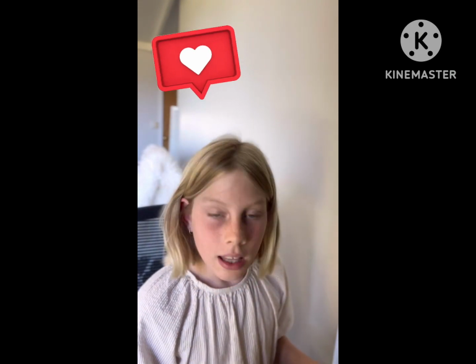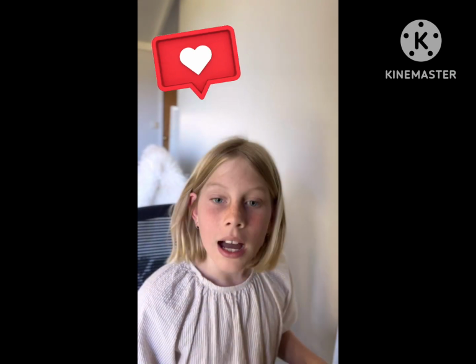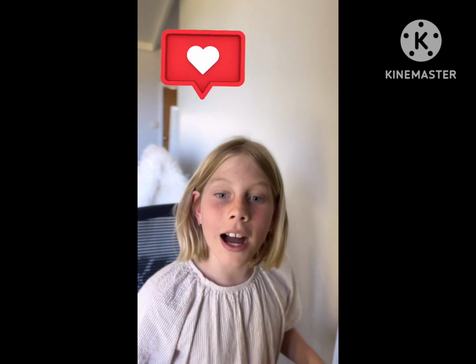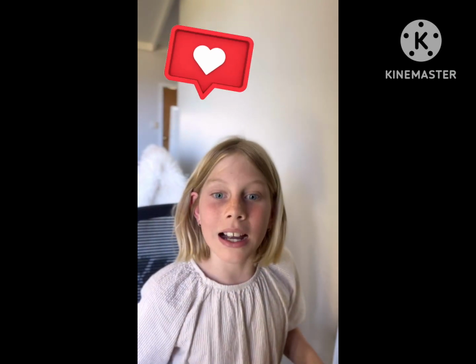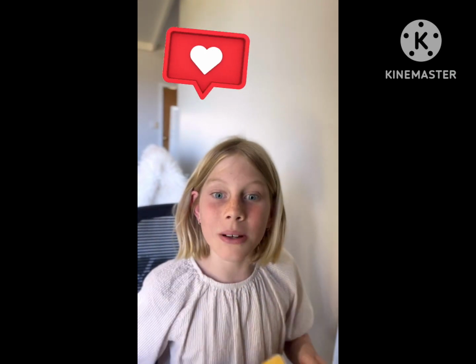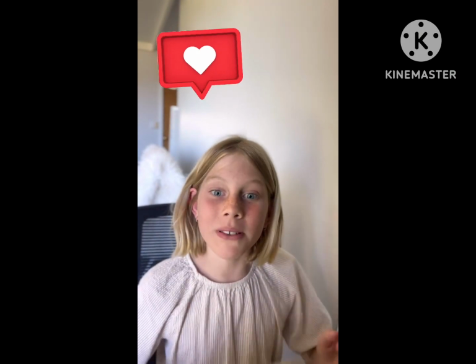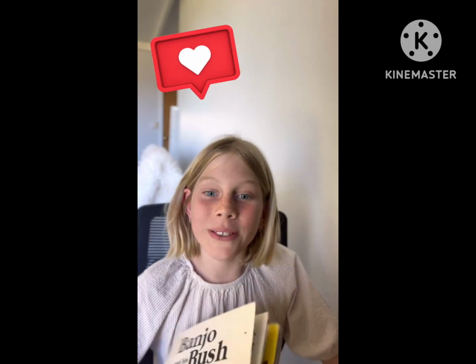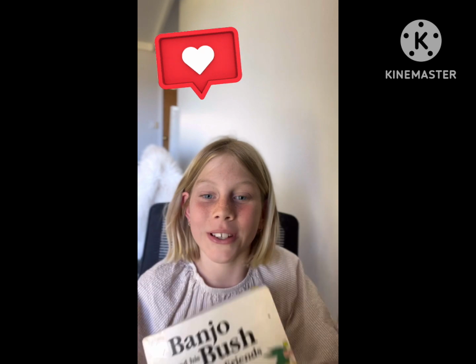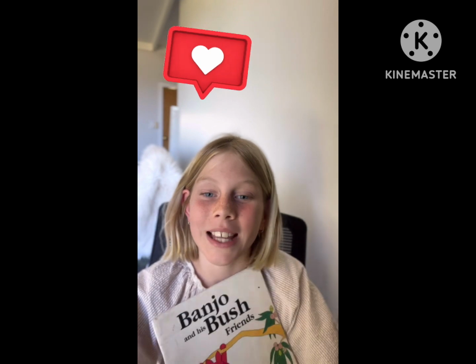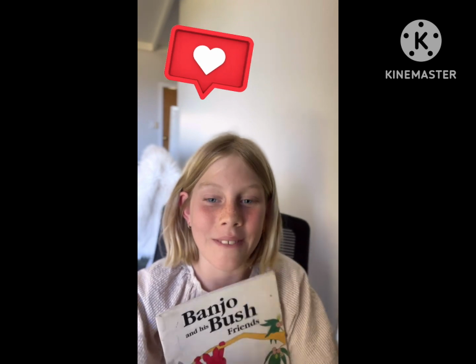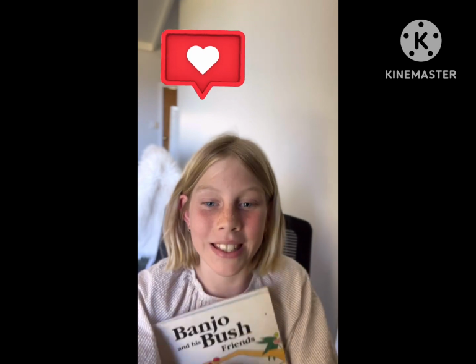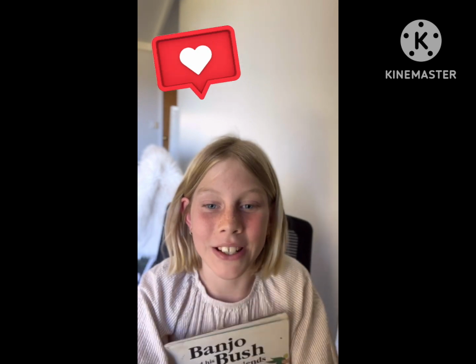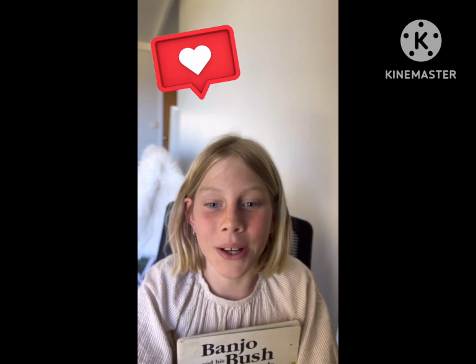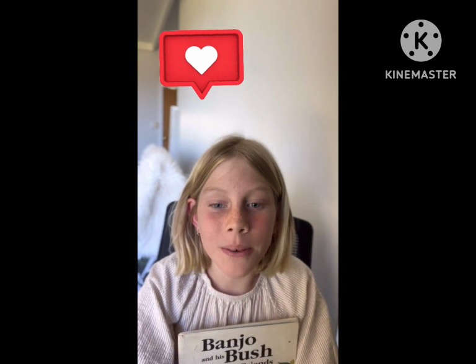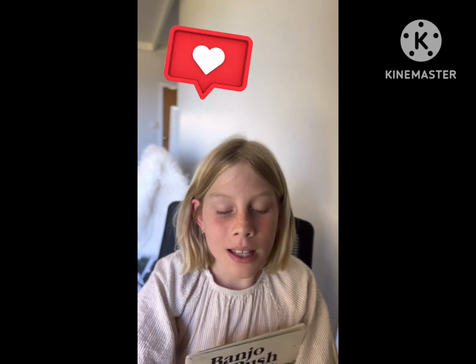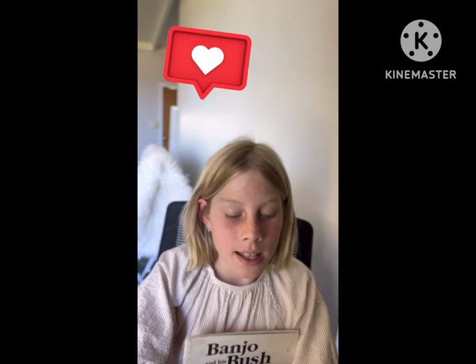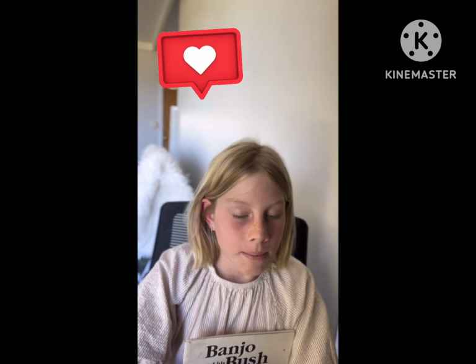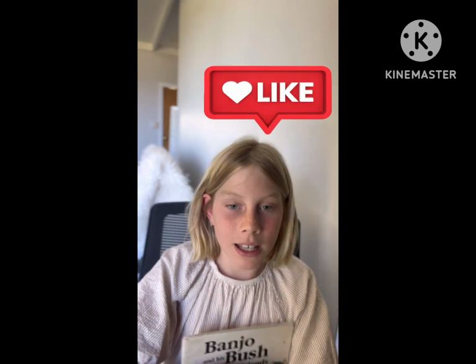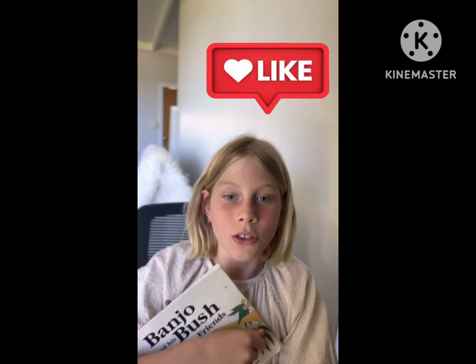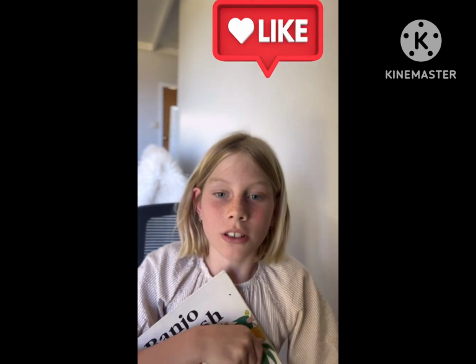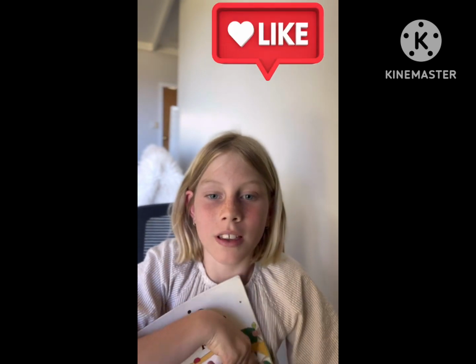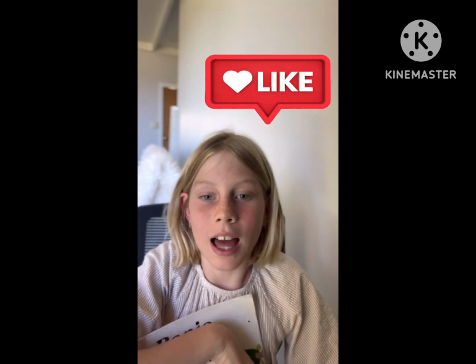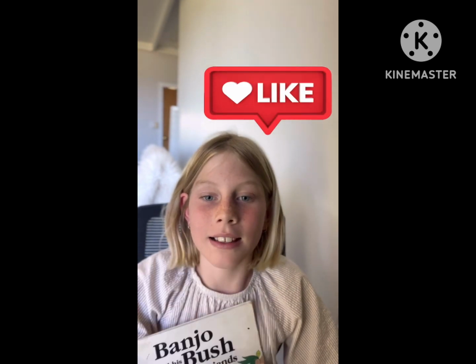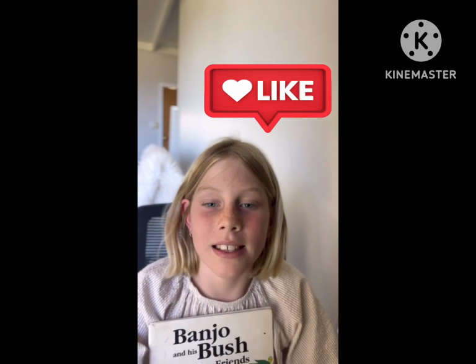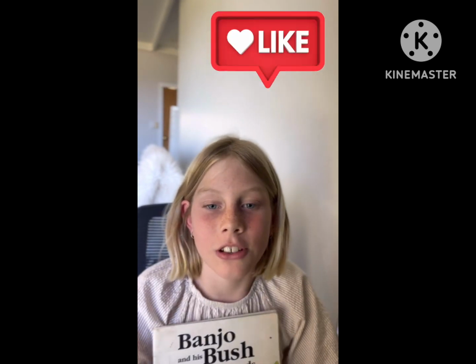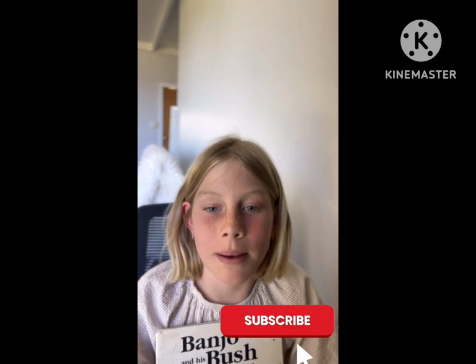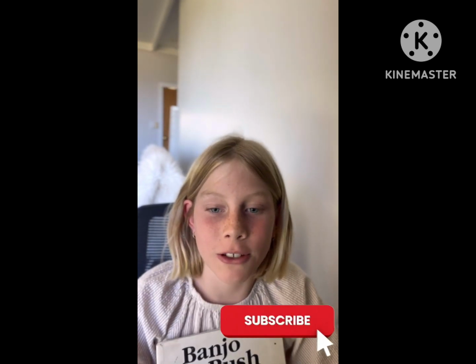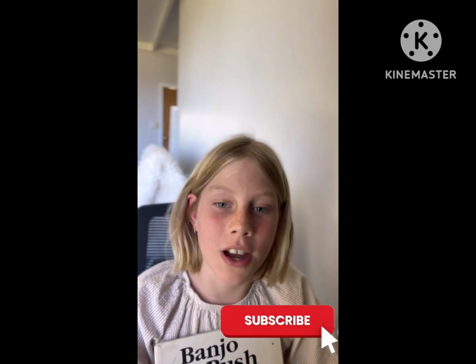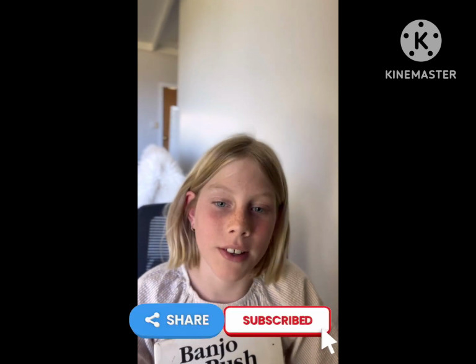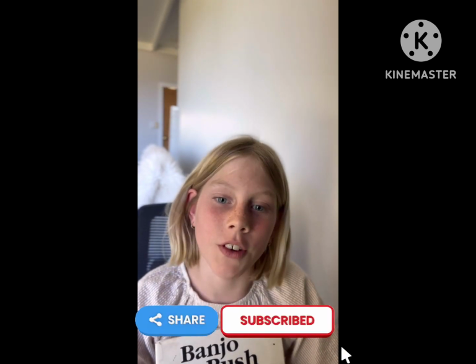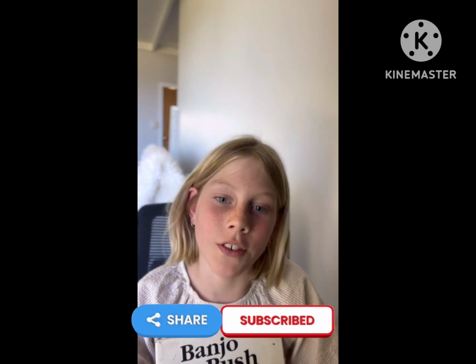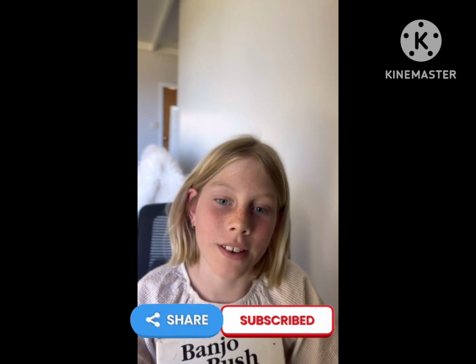I hope you enjoyed that video. Make sure to like and subscribe and share with your friends.